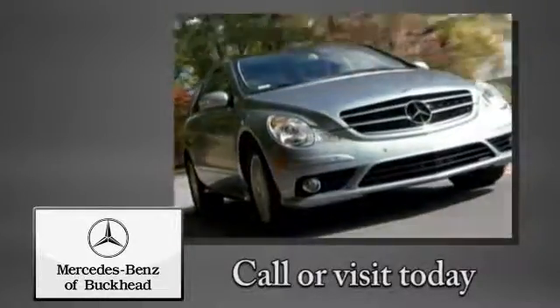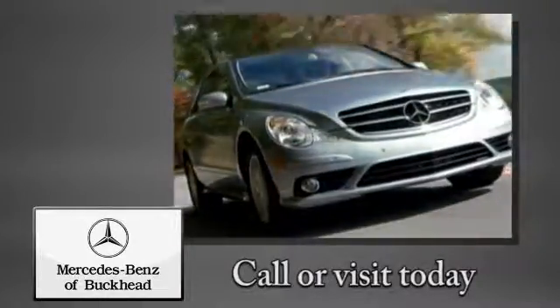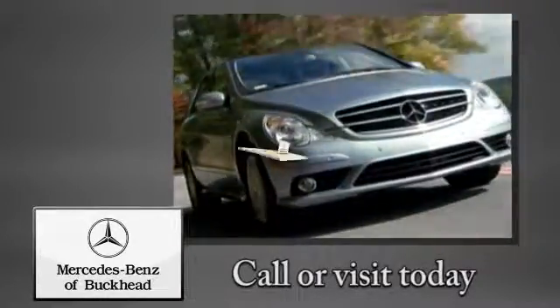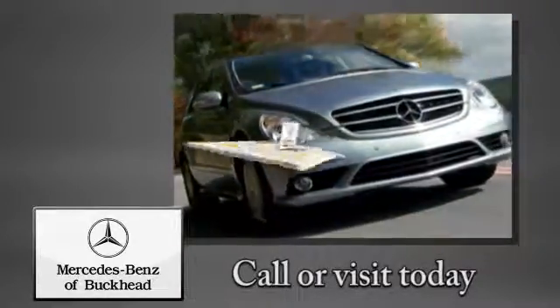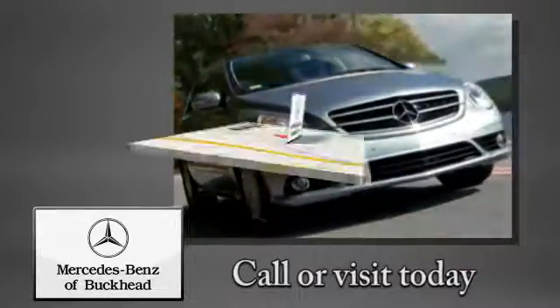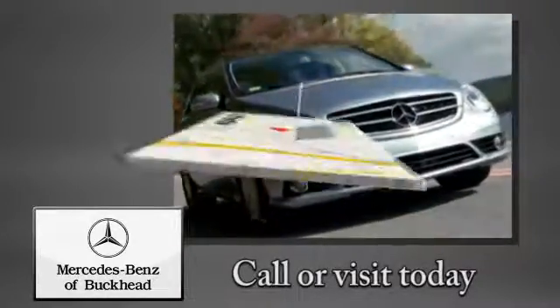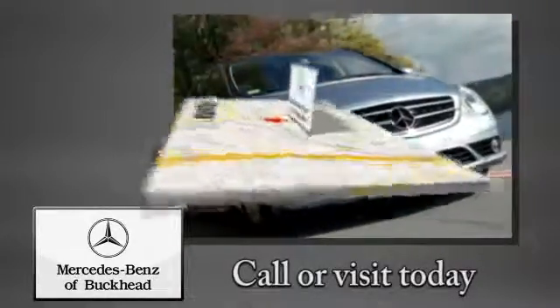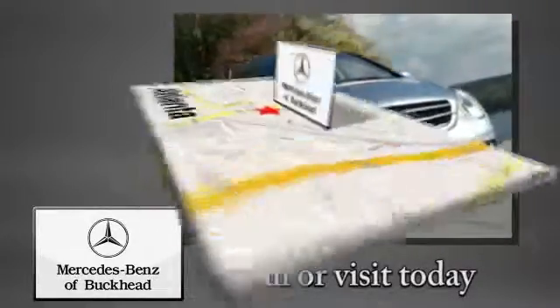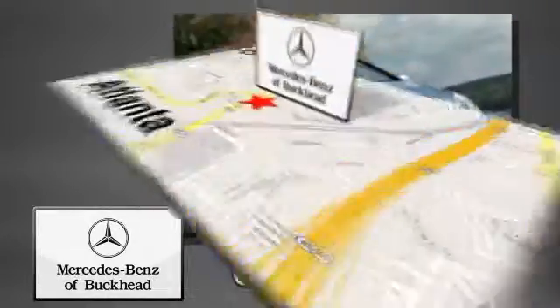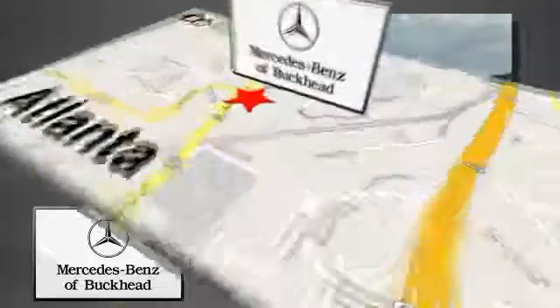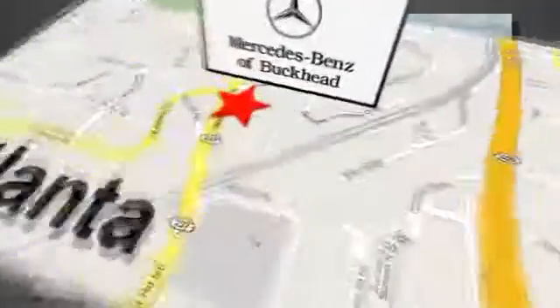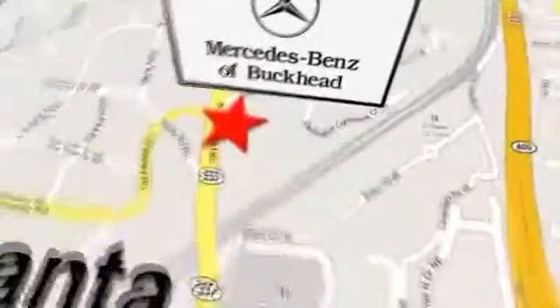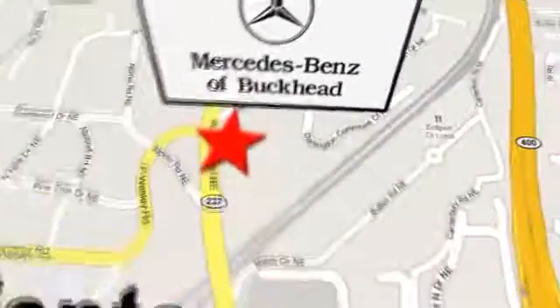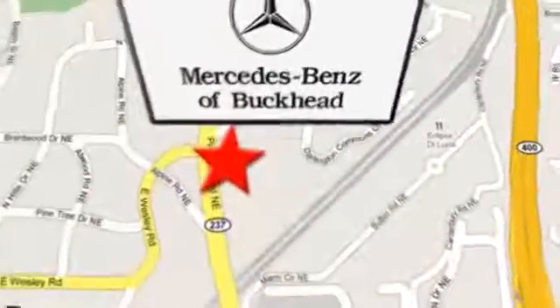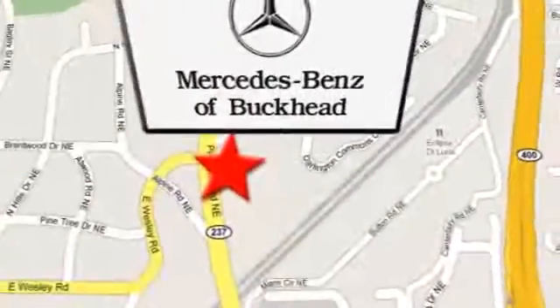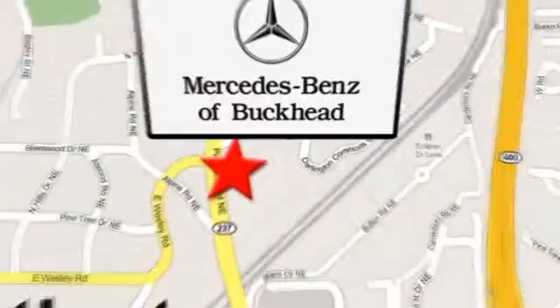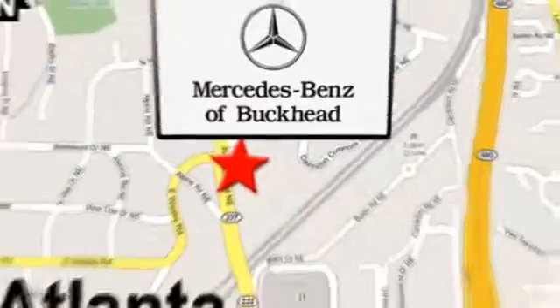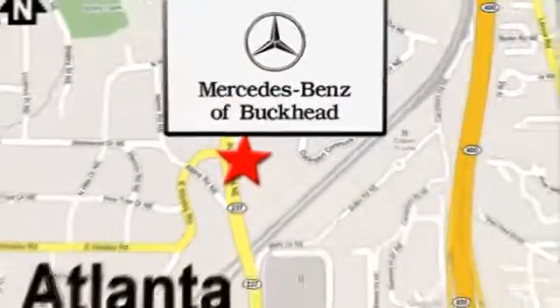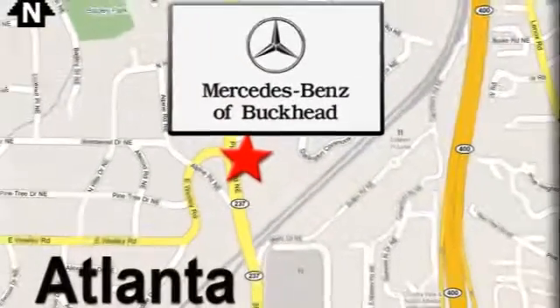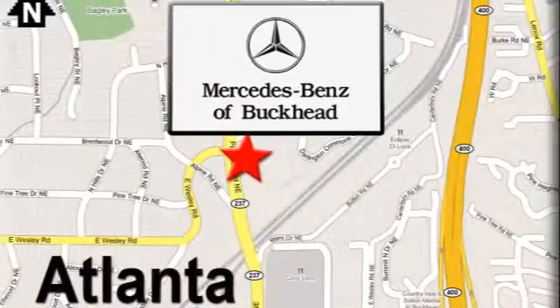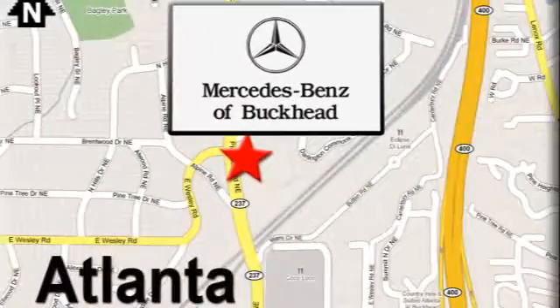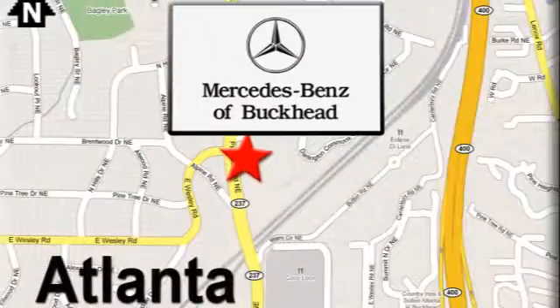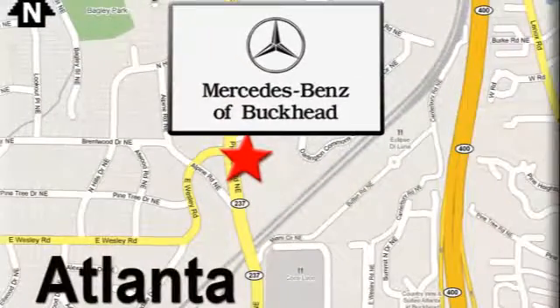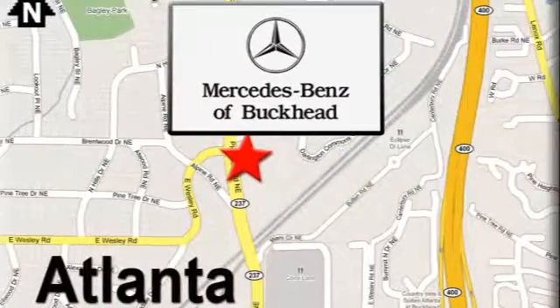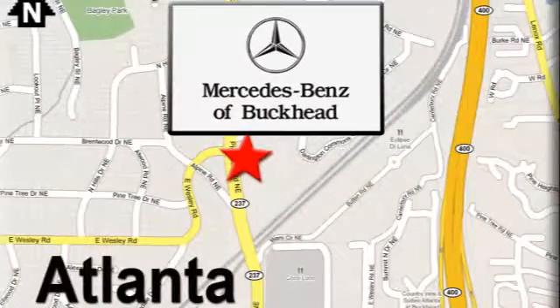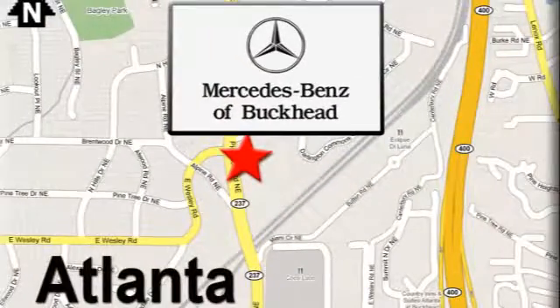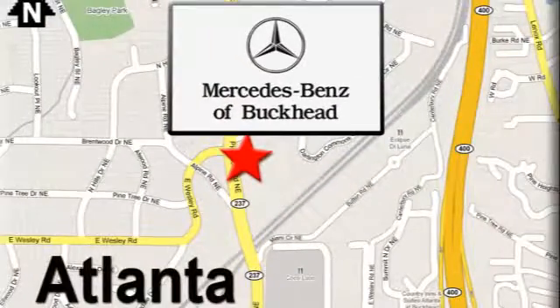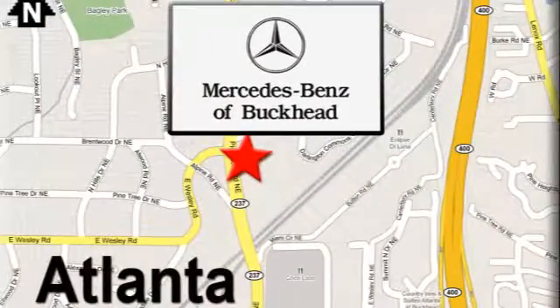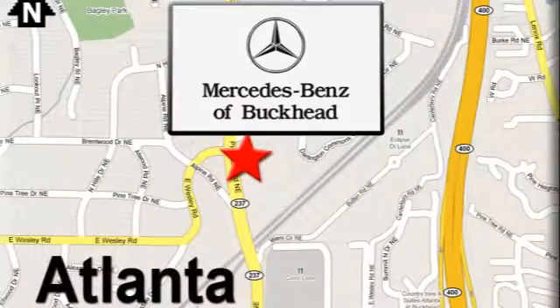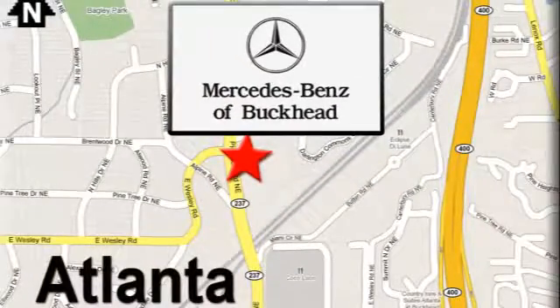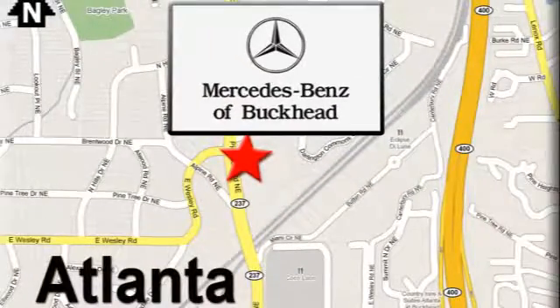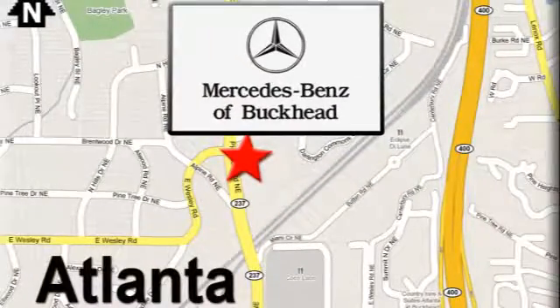Call or visit today. We're conveniently located at 2799 Piedmont Road in Atlanta.